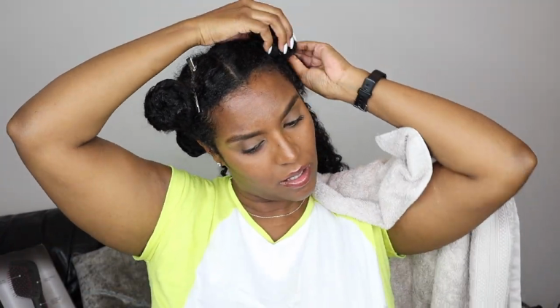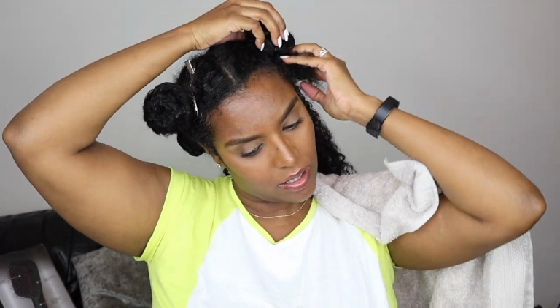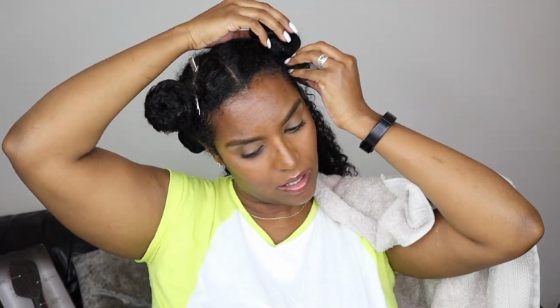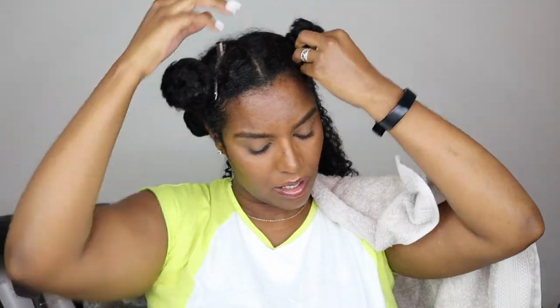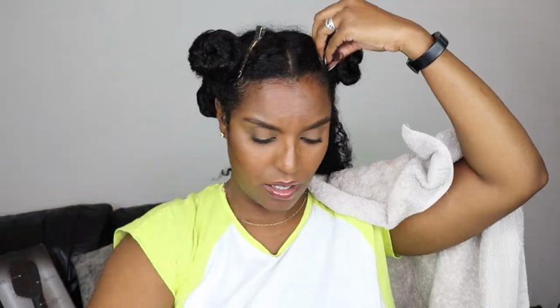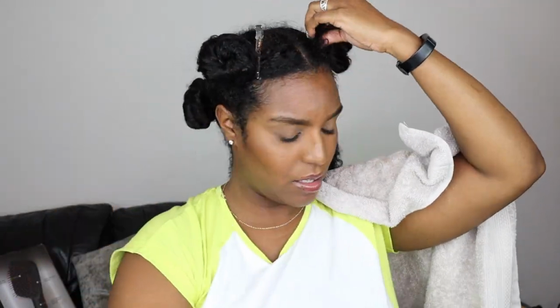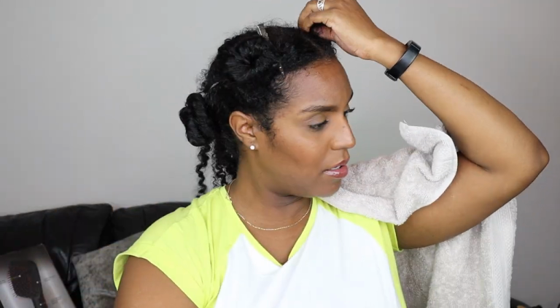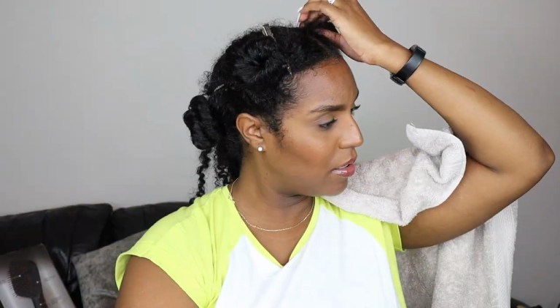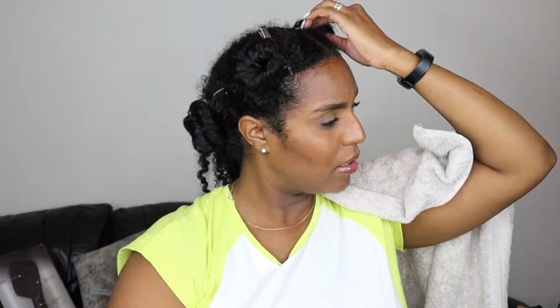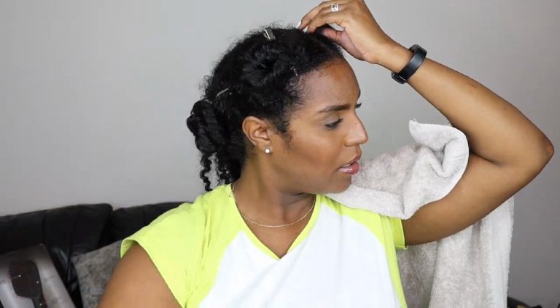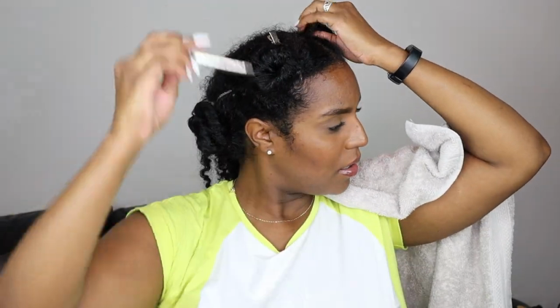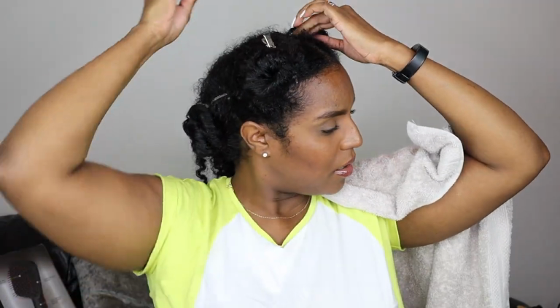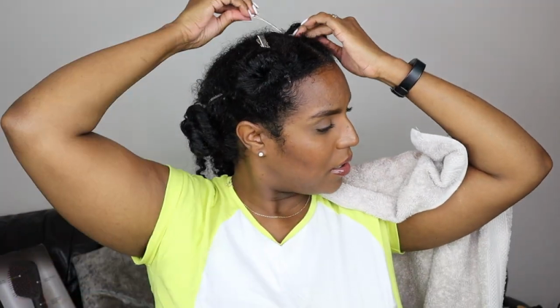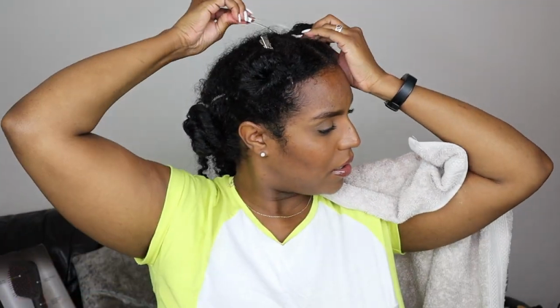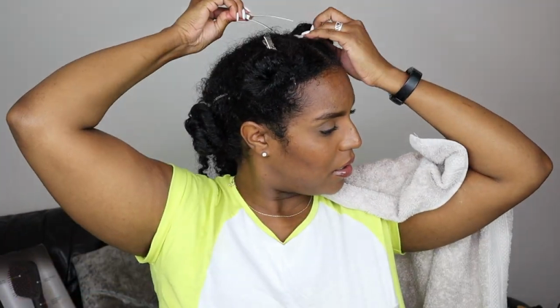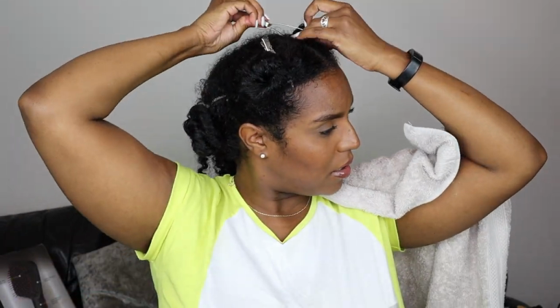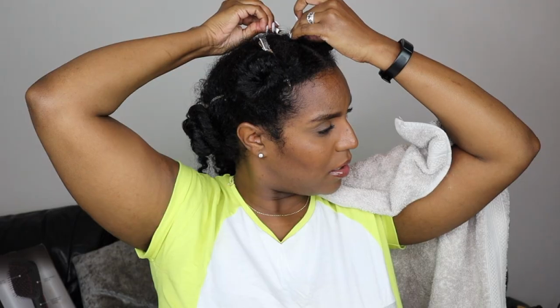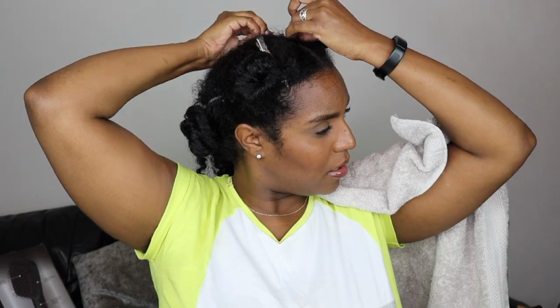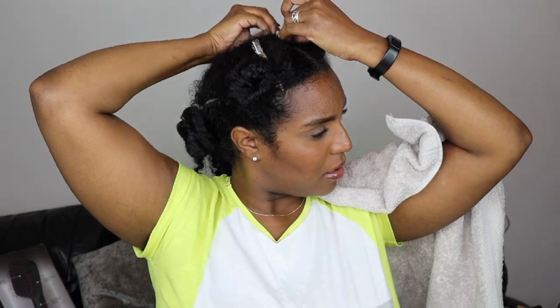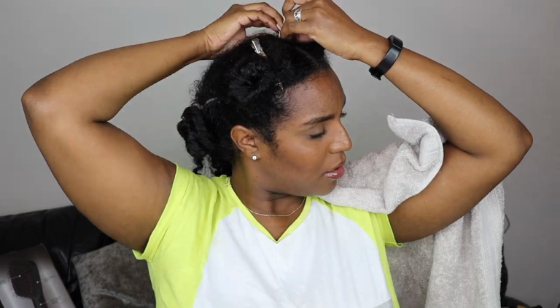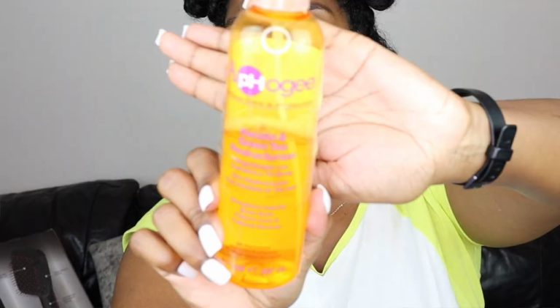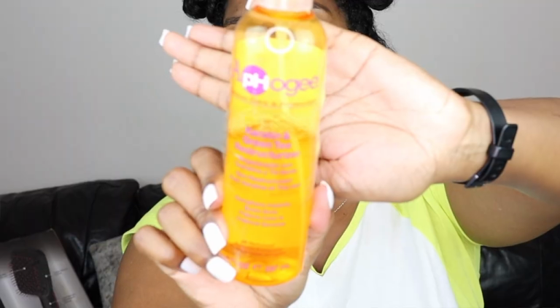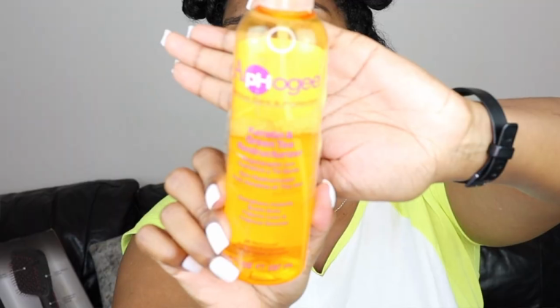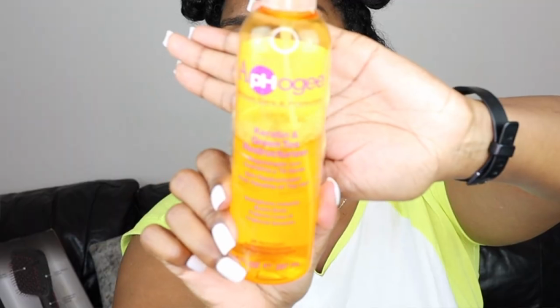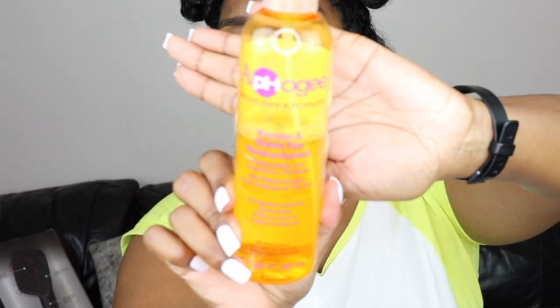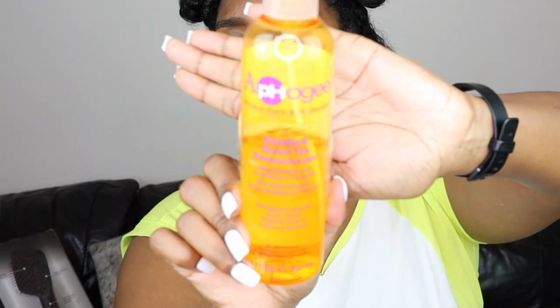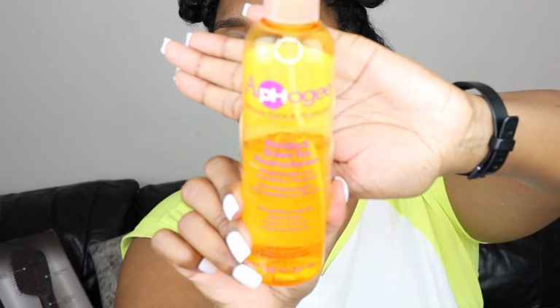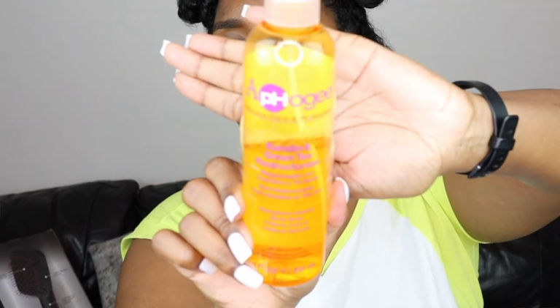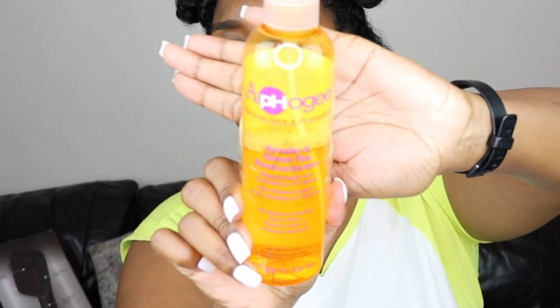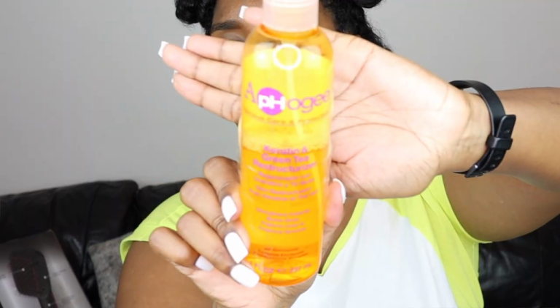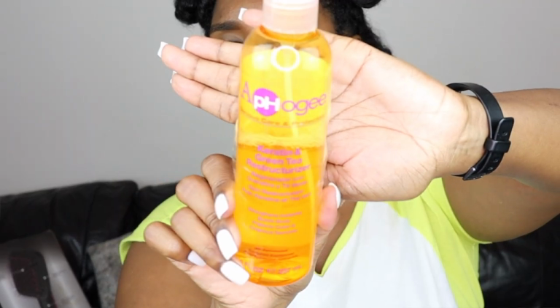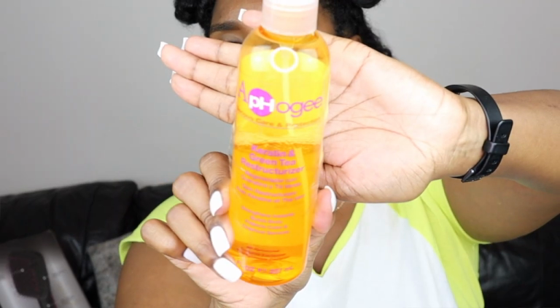Before I start the blow drying process, I'm going to apply all the products first, so that way I can just breeze through the blow drying.